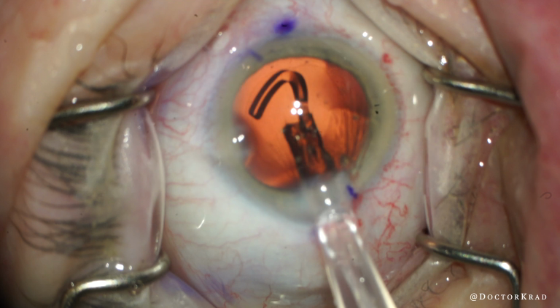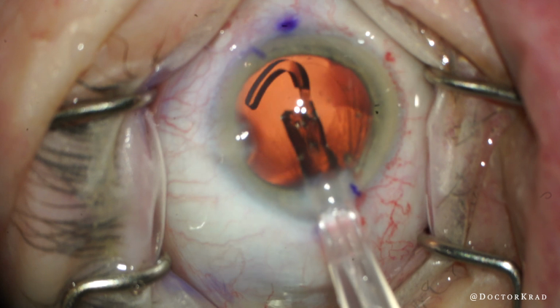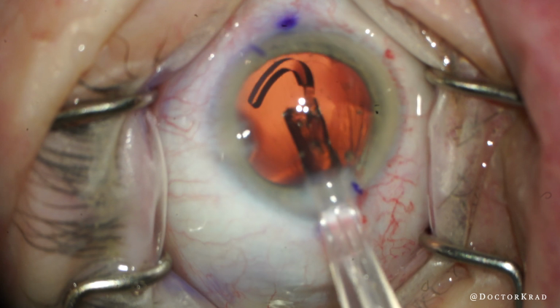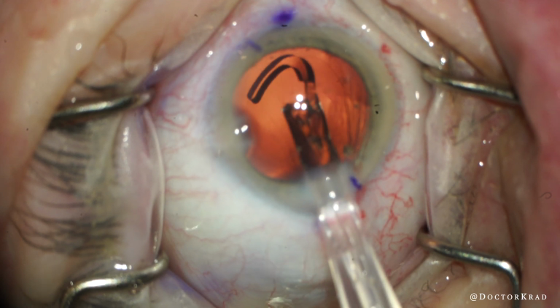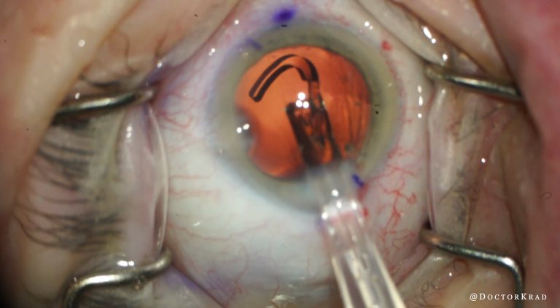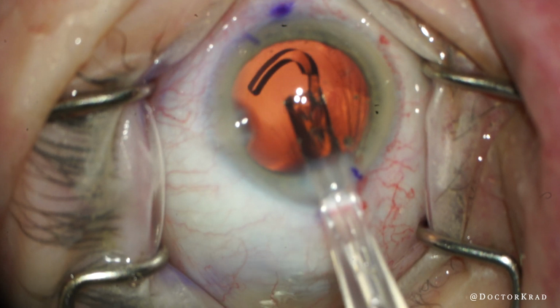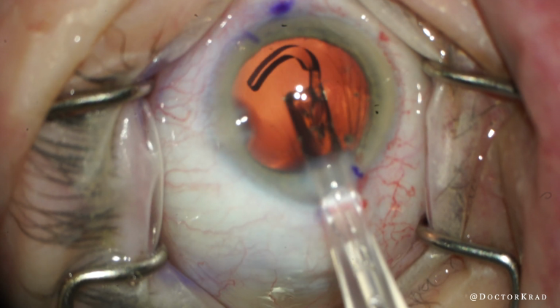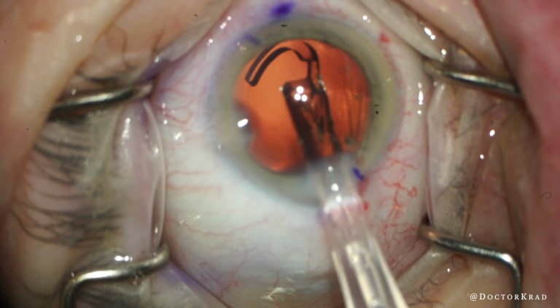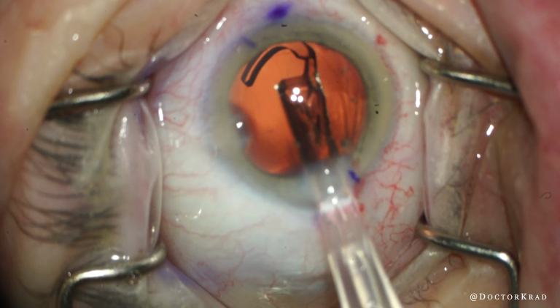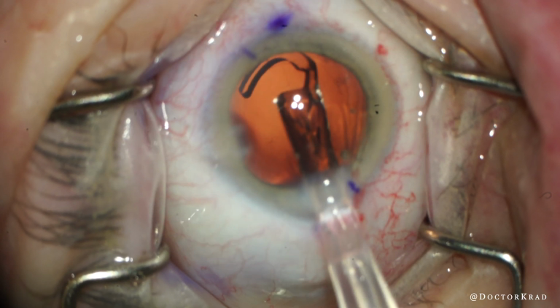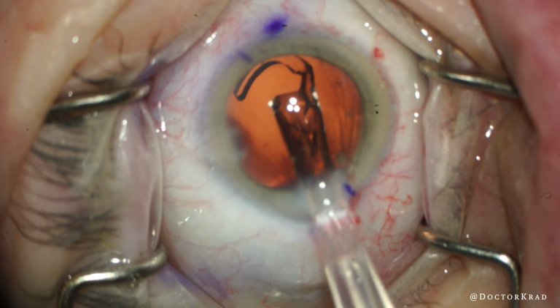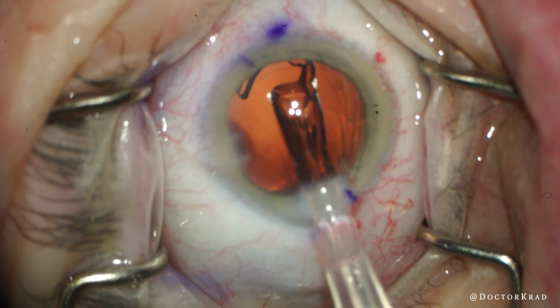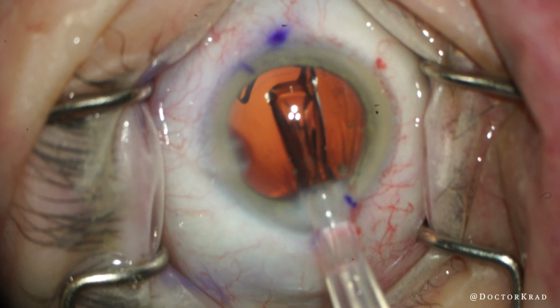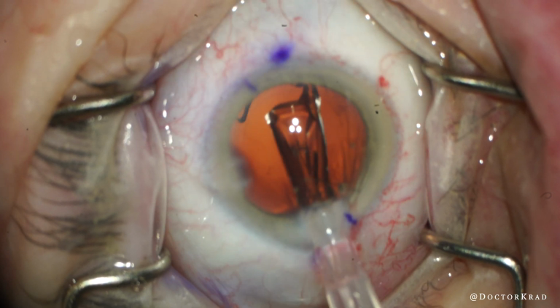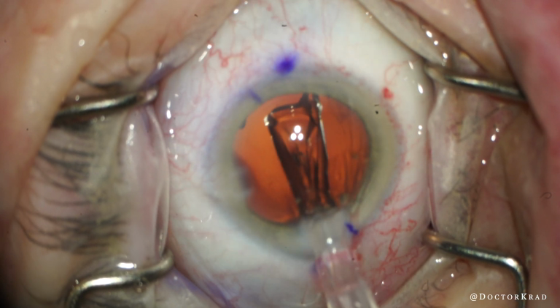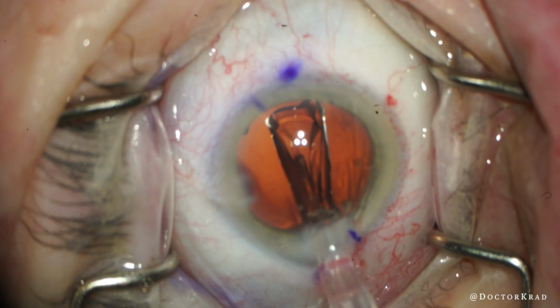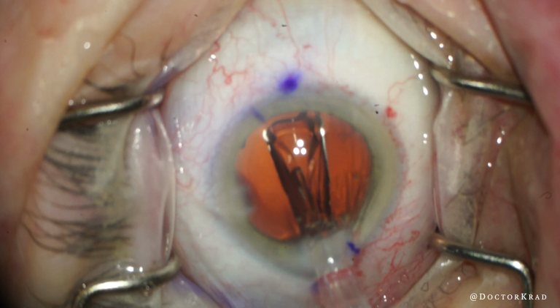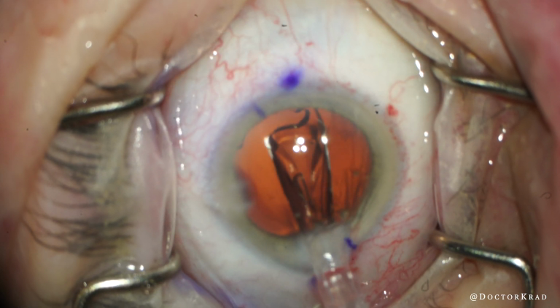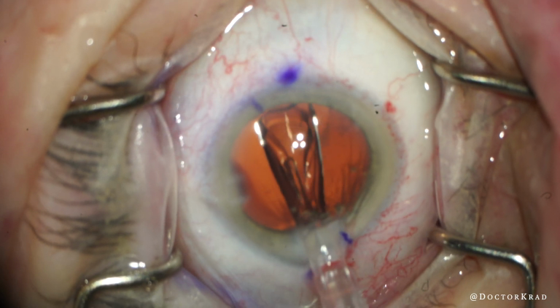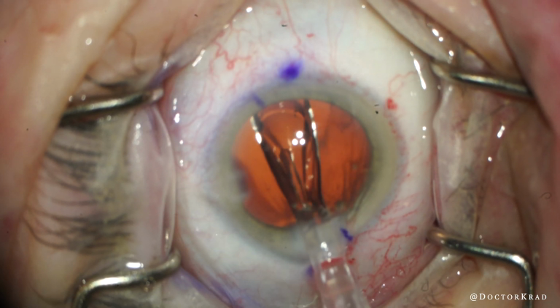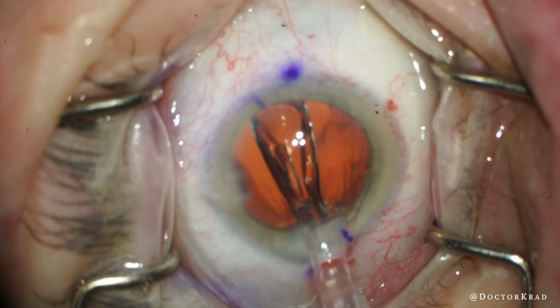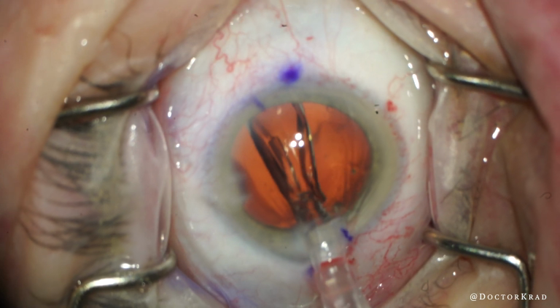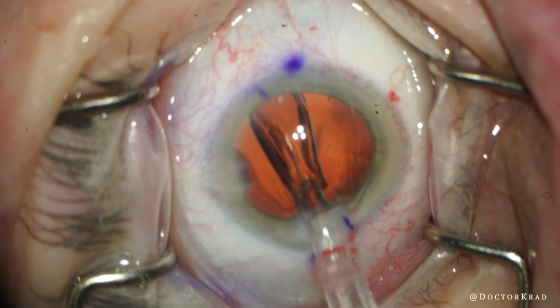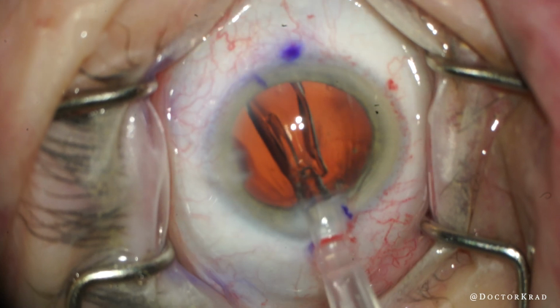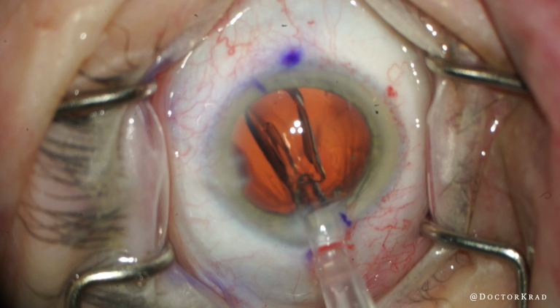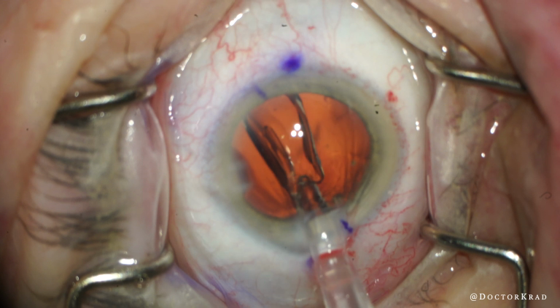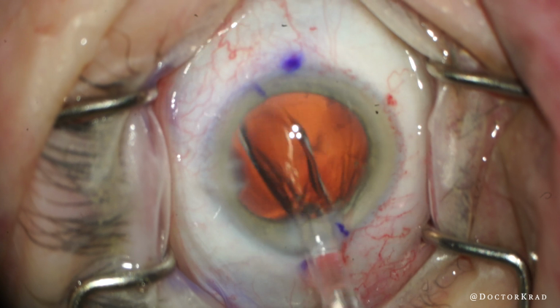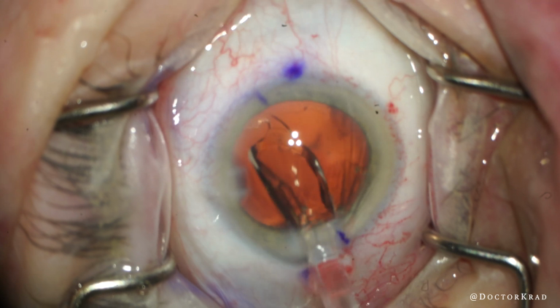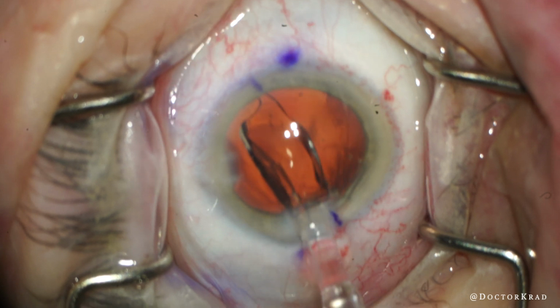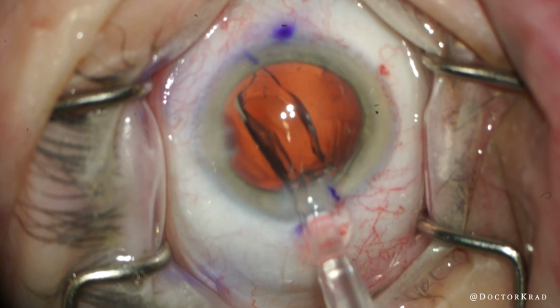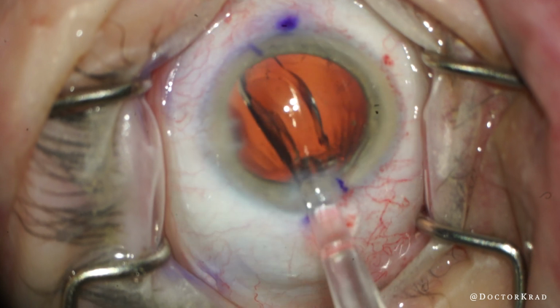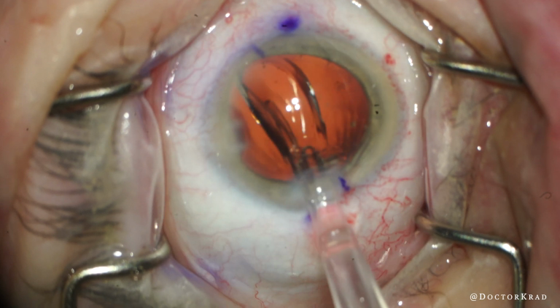Hello everyone, this is Dr. Krad, and today I wanted to share with you a case that started out seemingly normal.